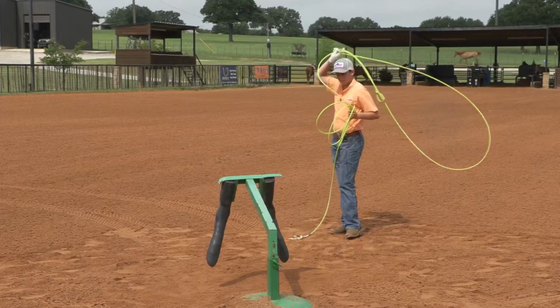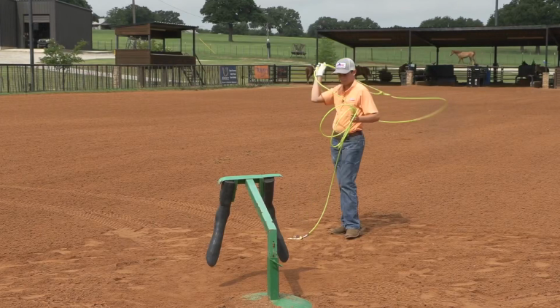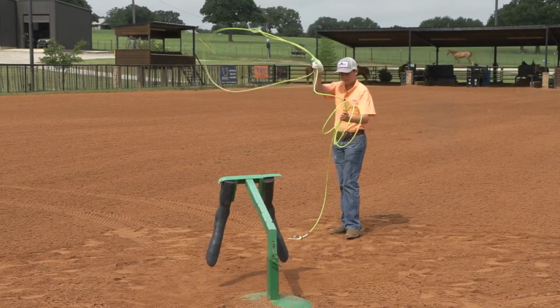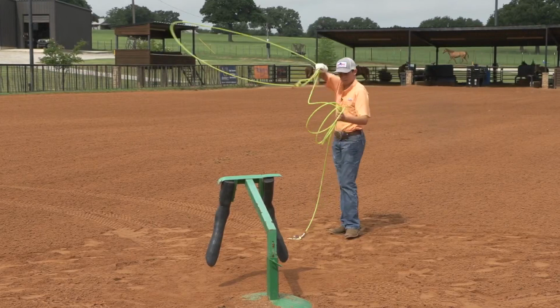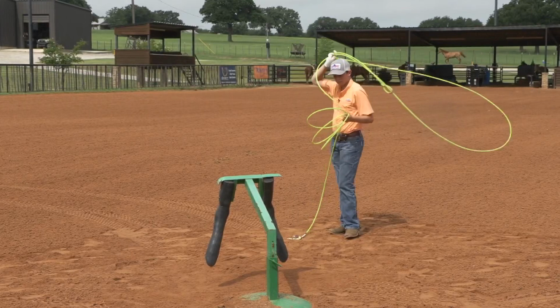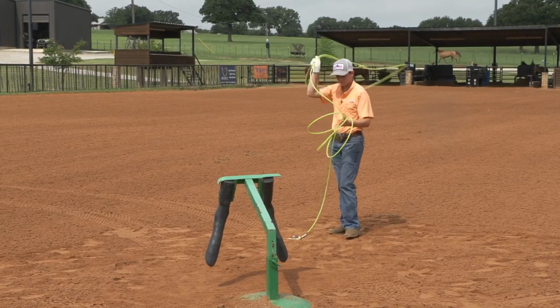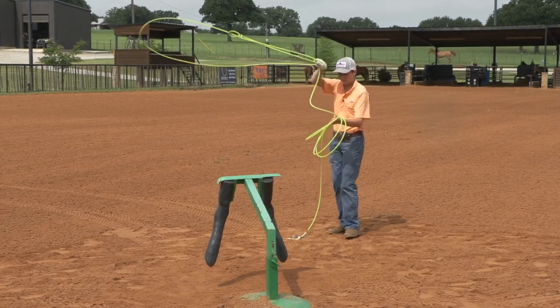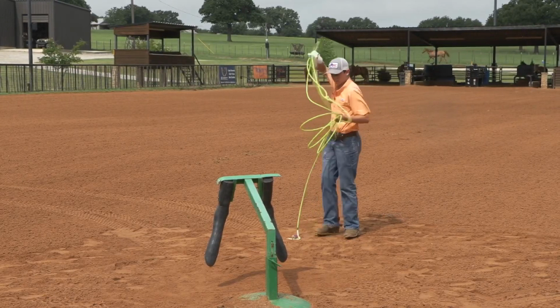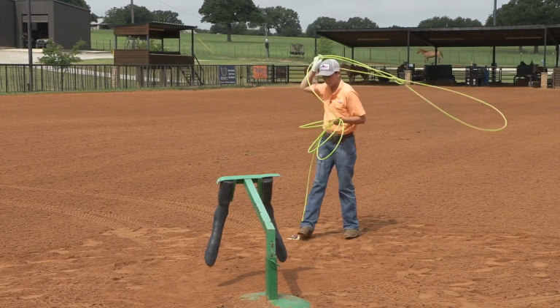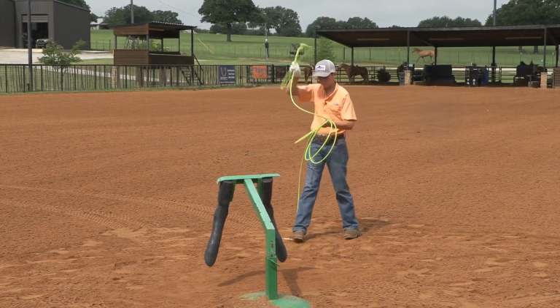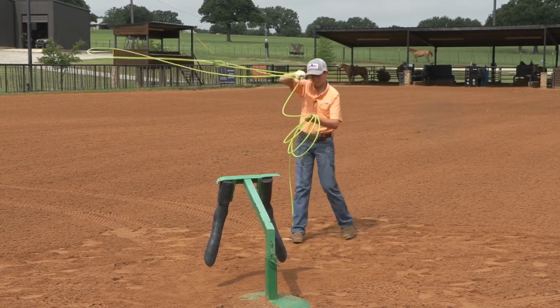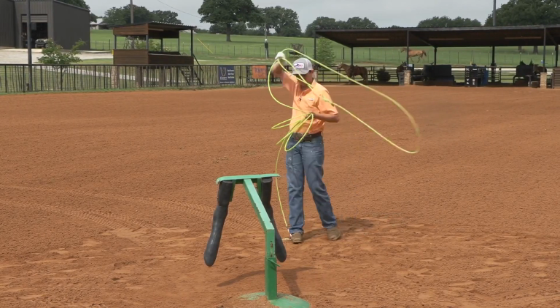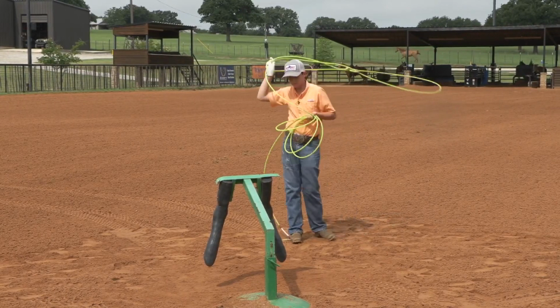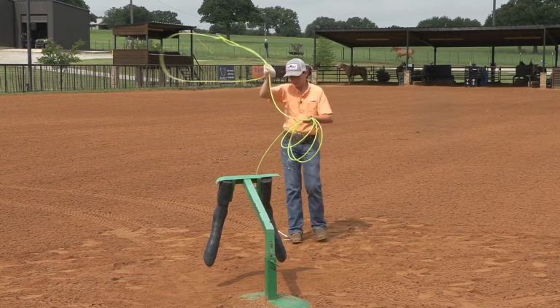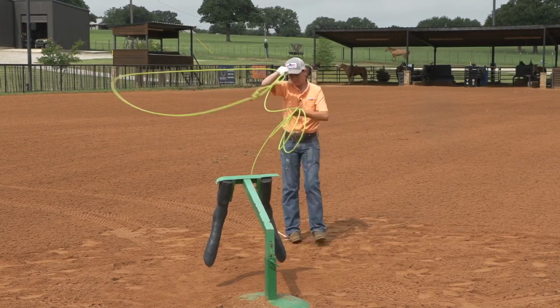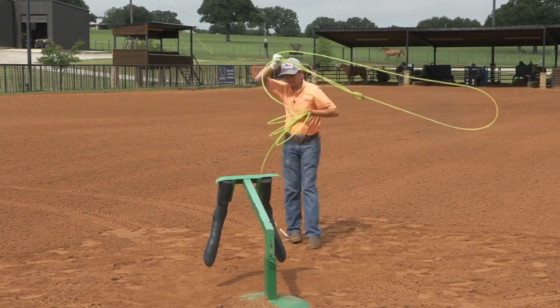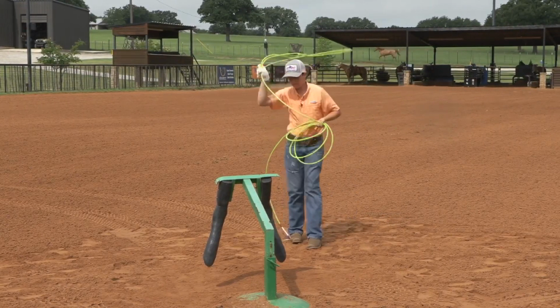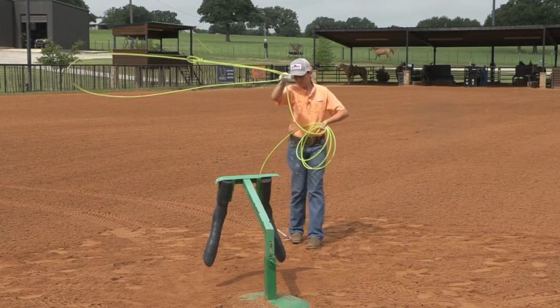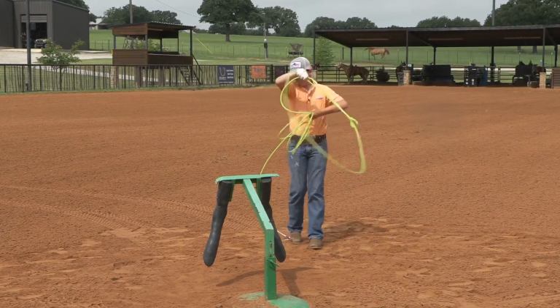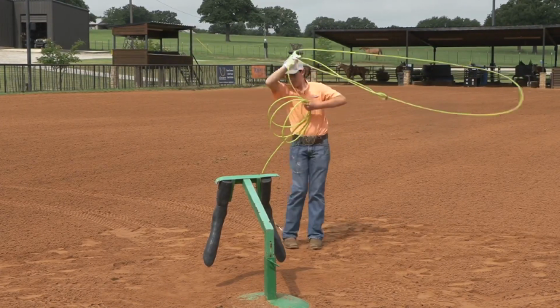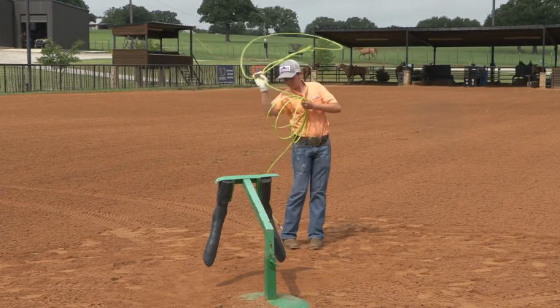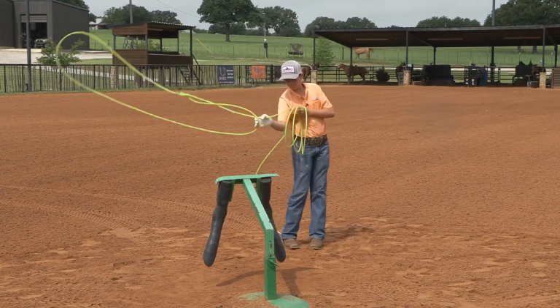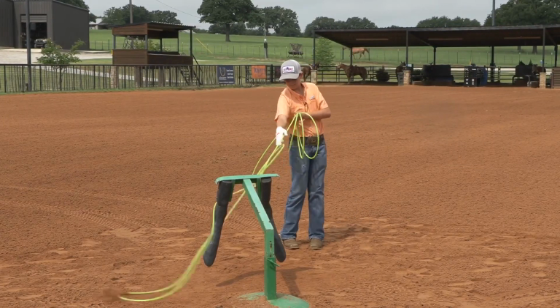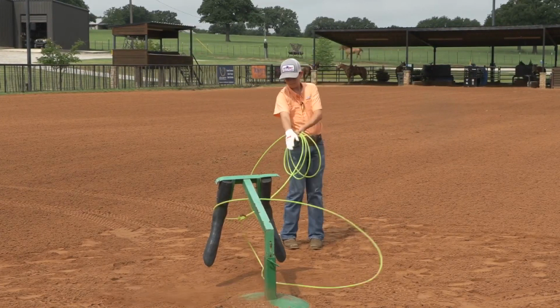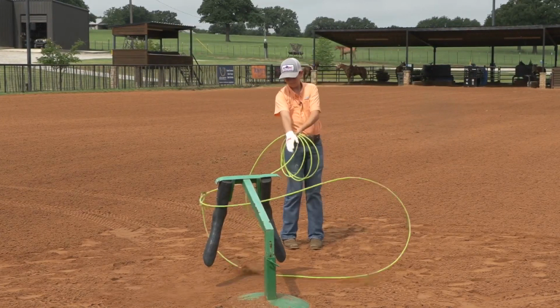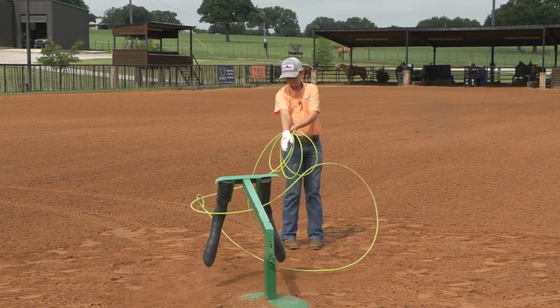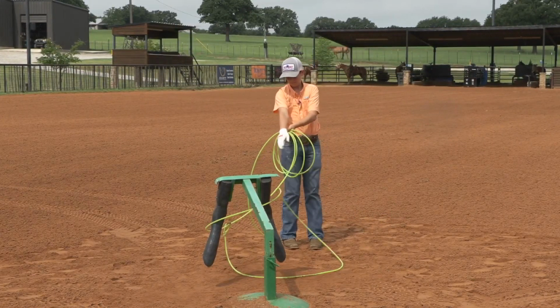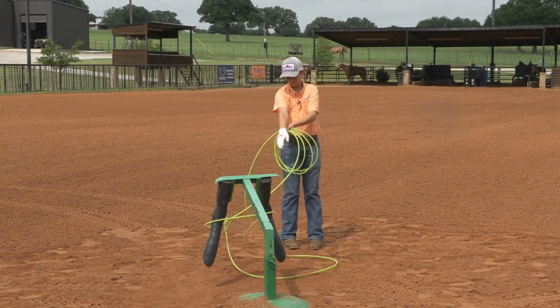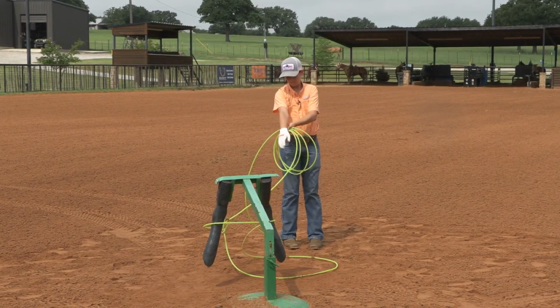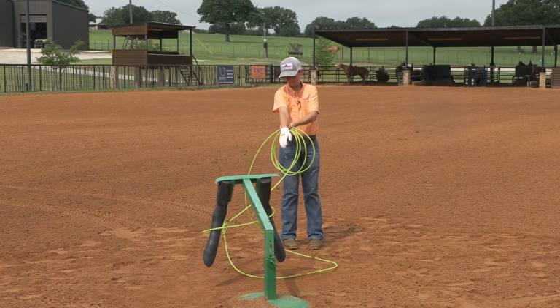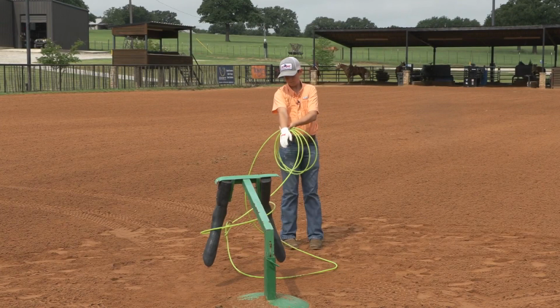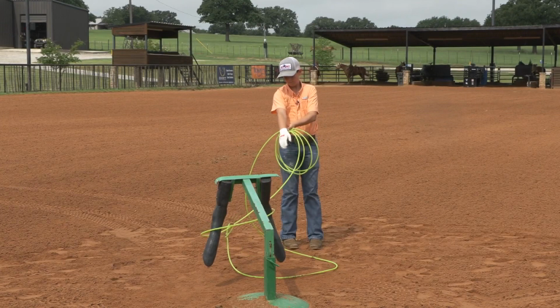Extend that arm in your delivery so that you go get all the finish. Good.